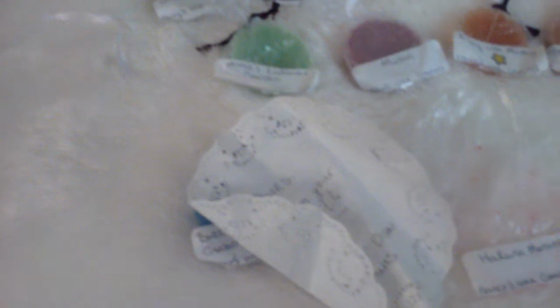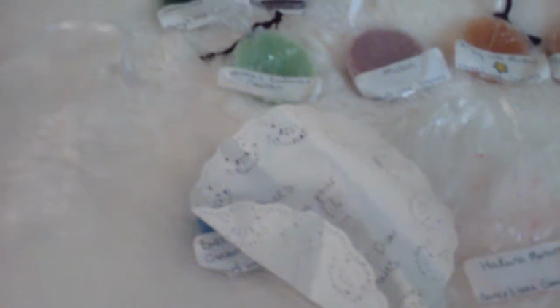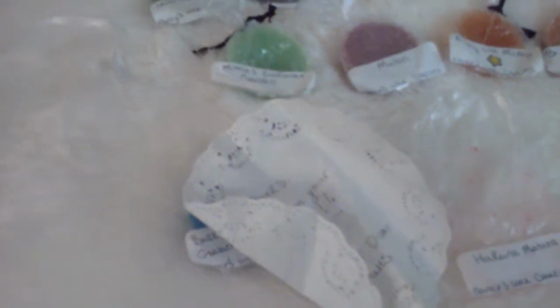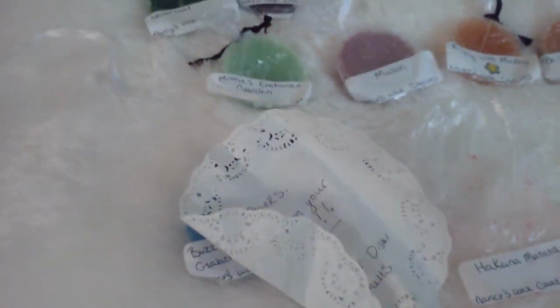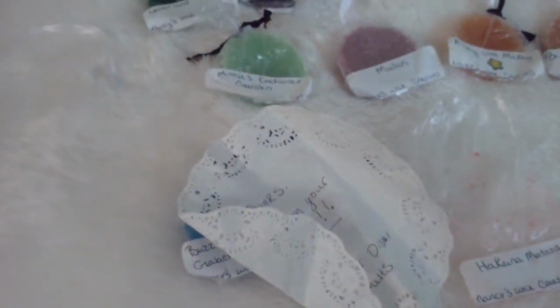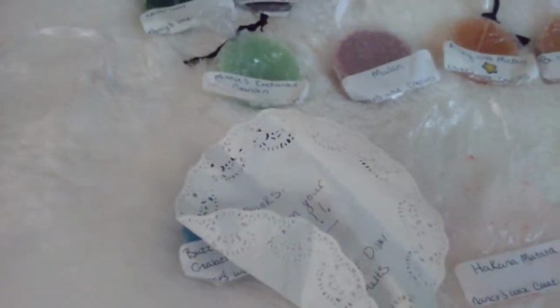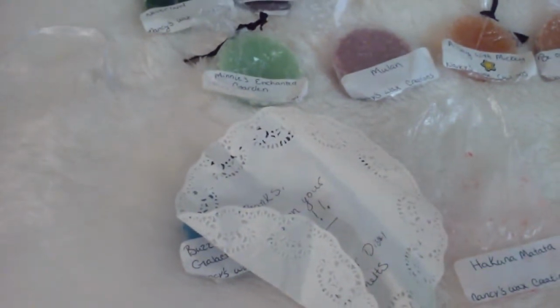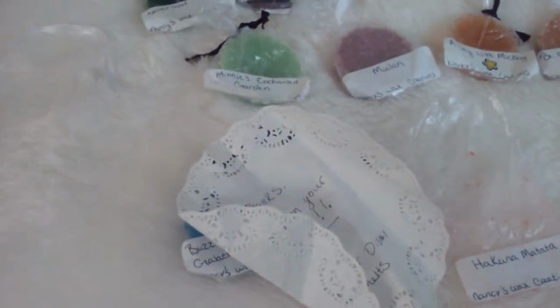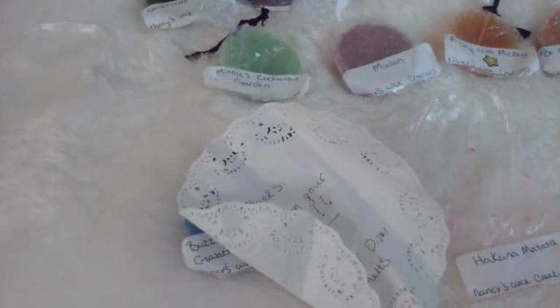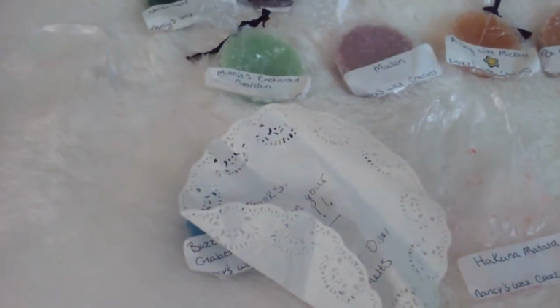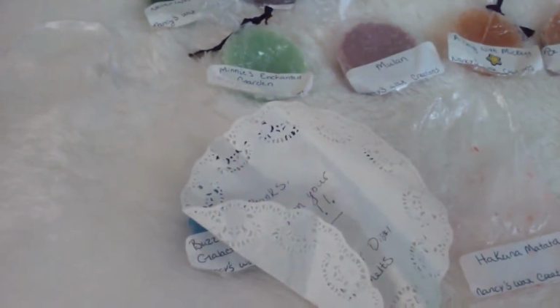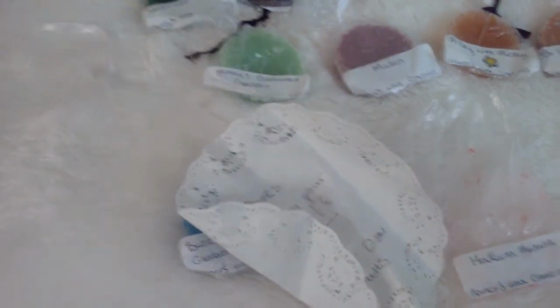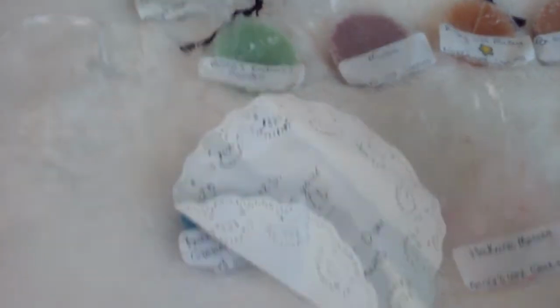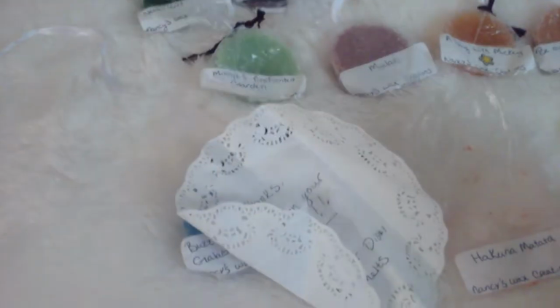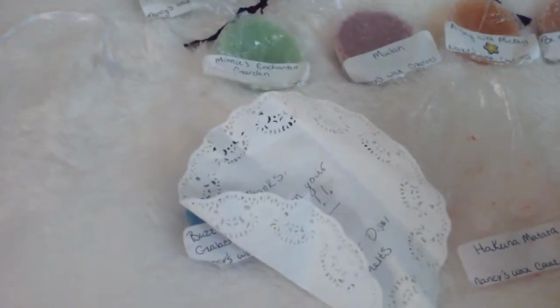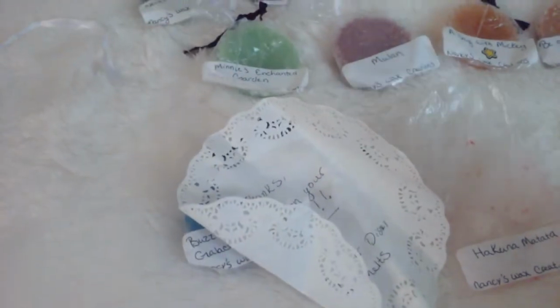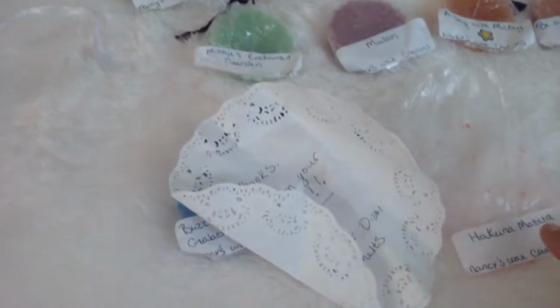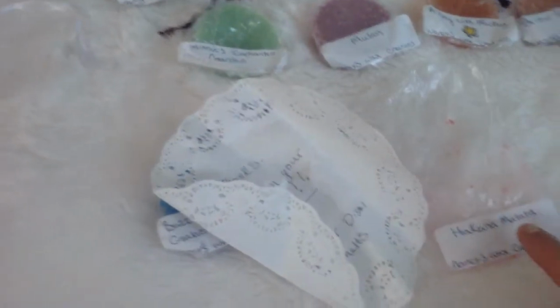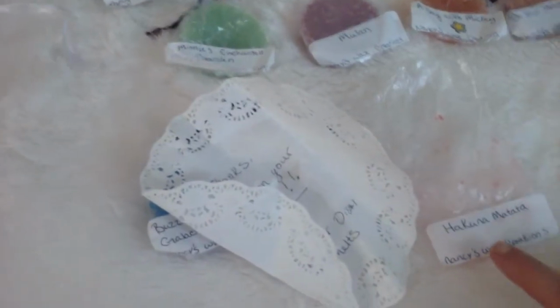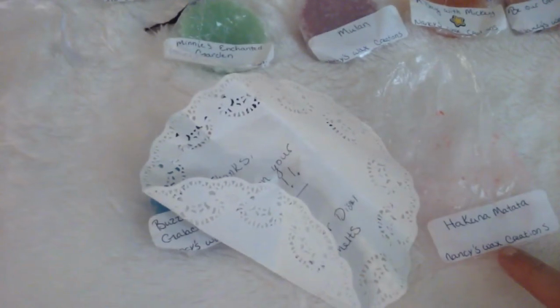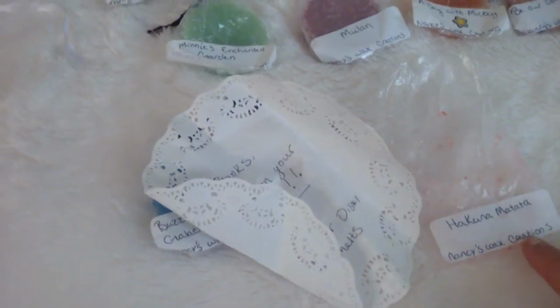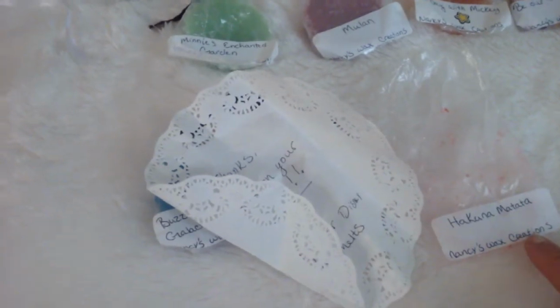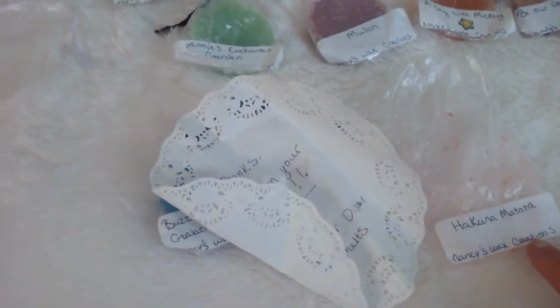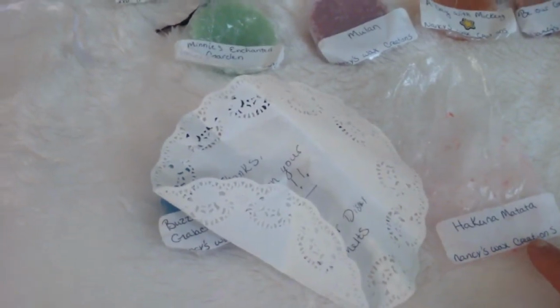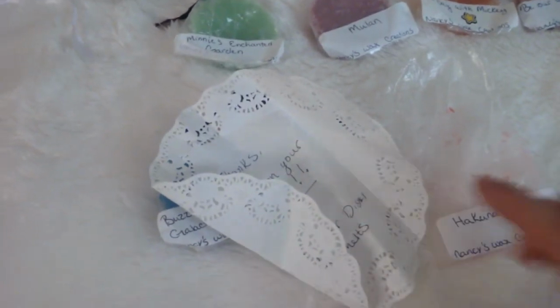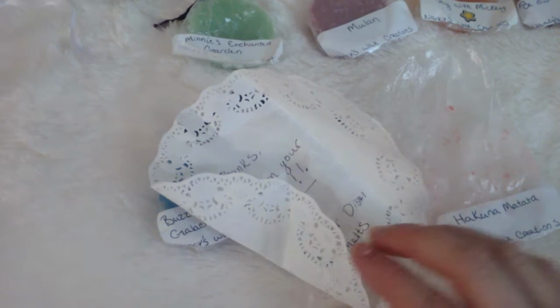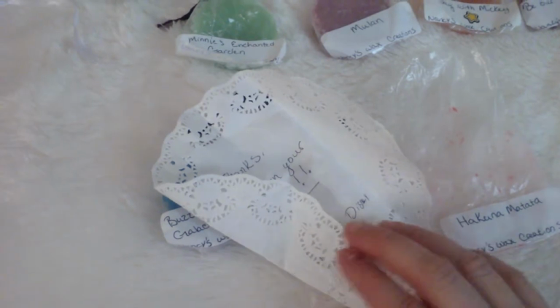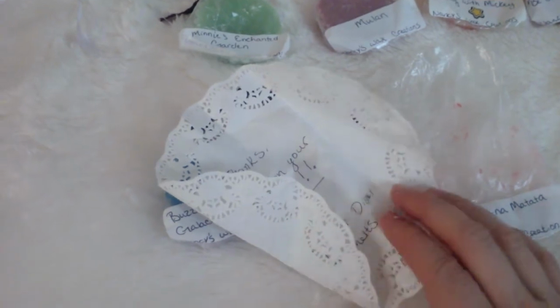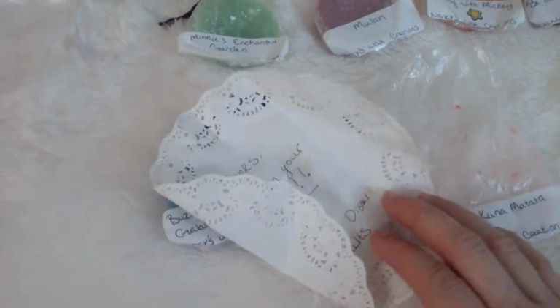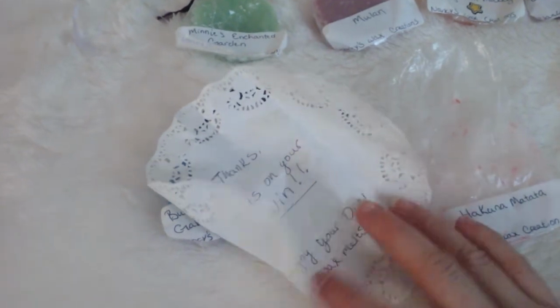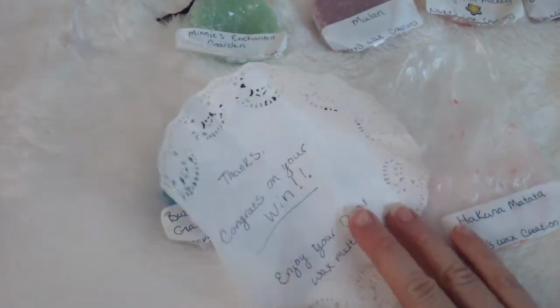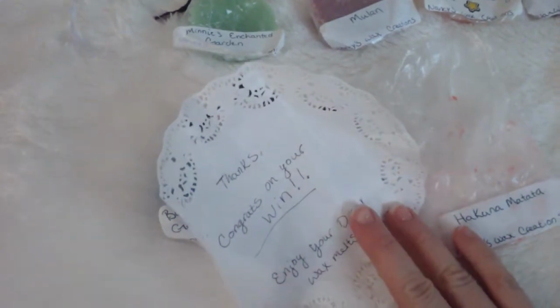Hey everybody, welcome back to my channel. I'm going to be reviewing Nancy's Wax Creations. I did win a Disney sampler.